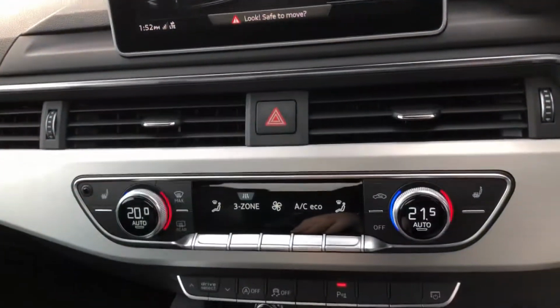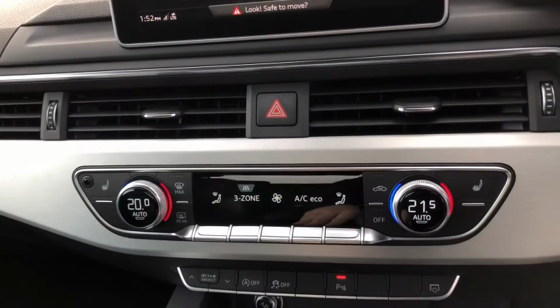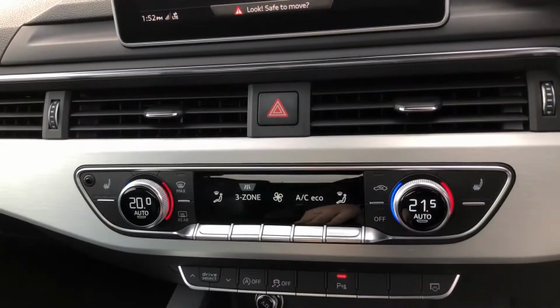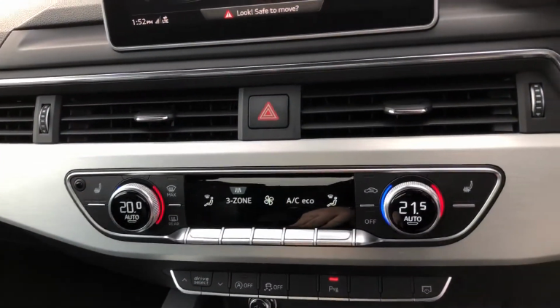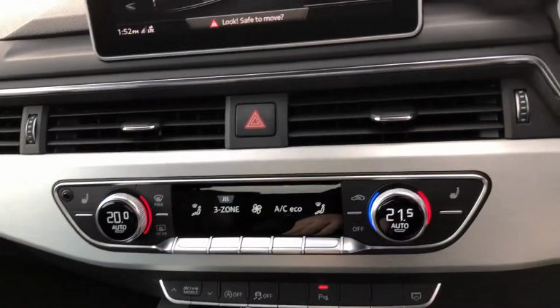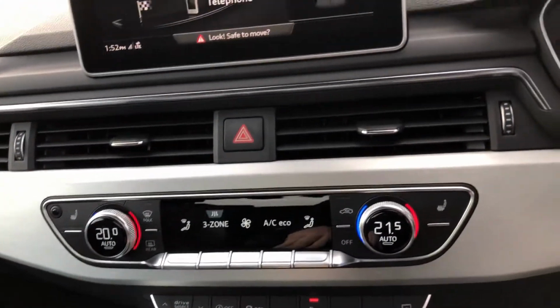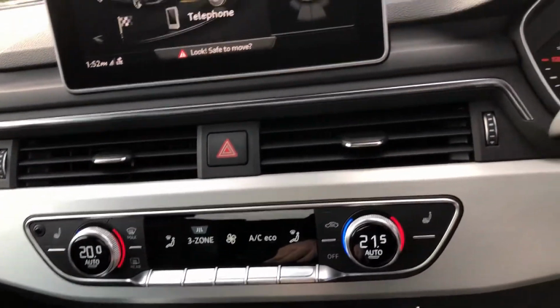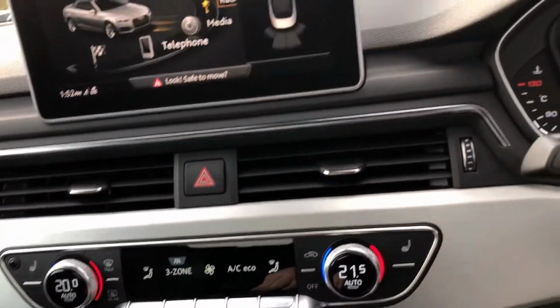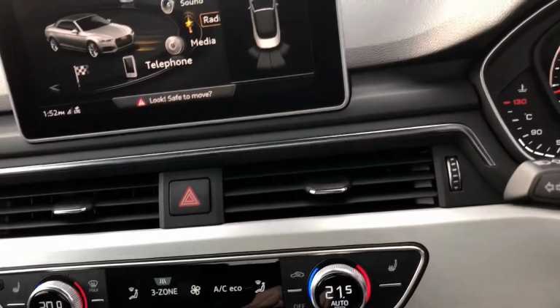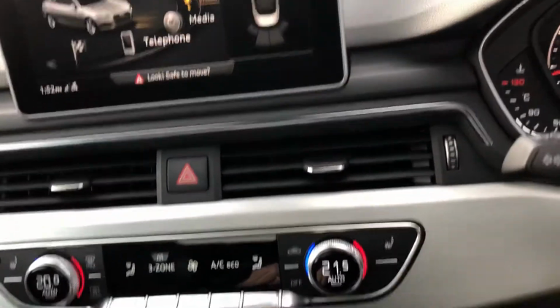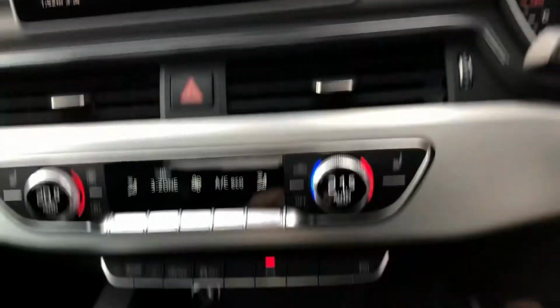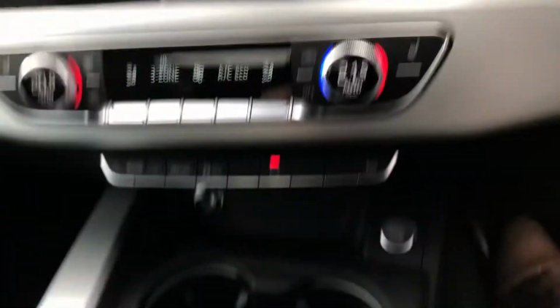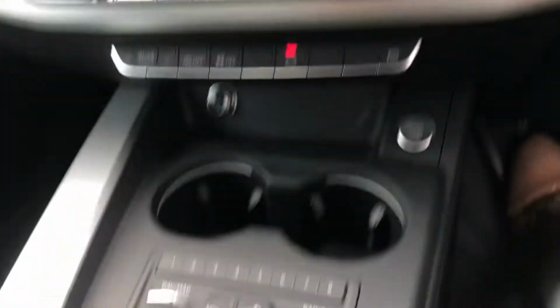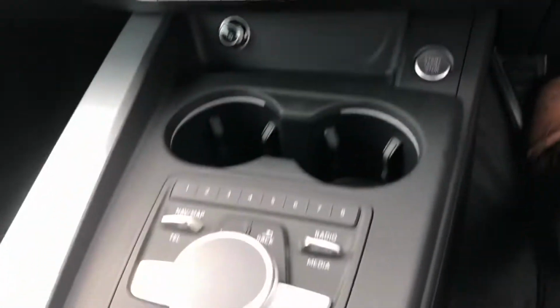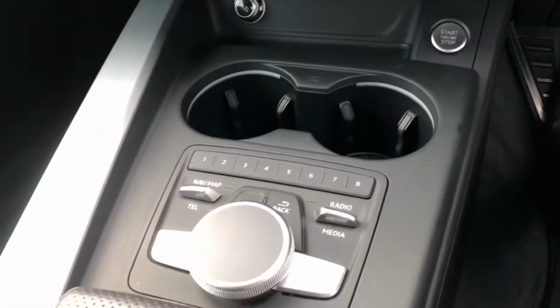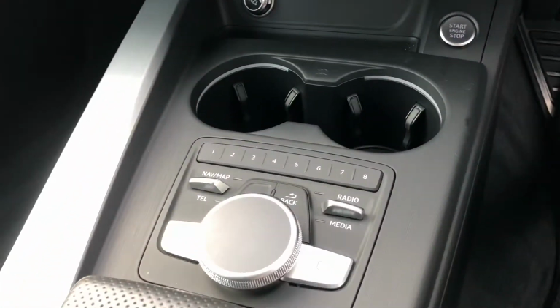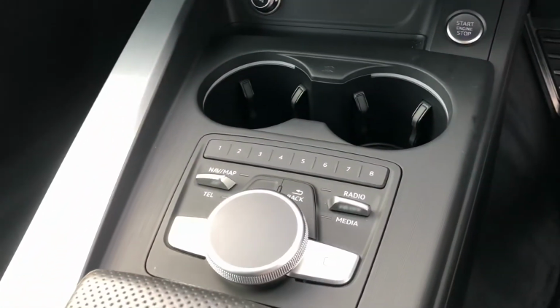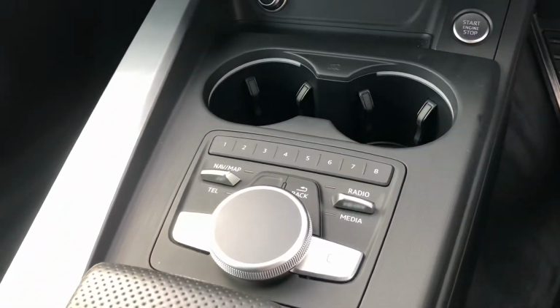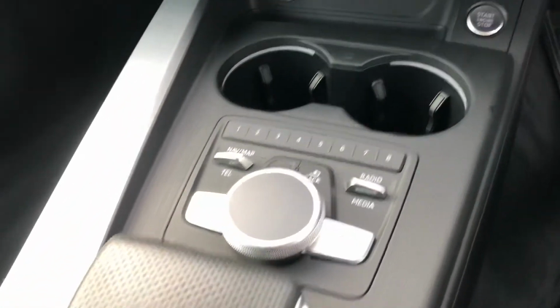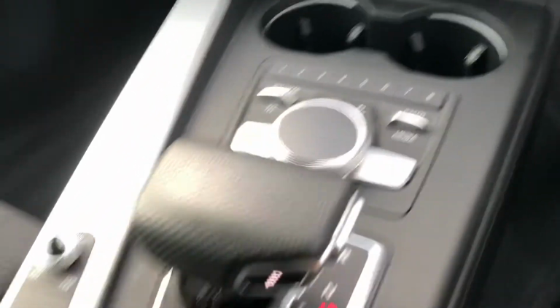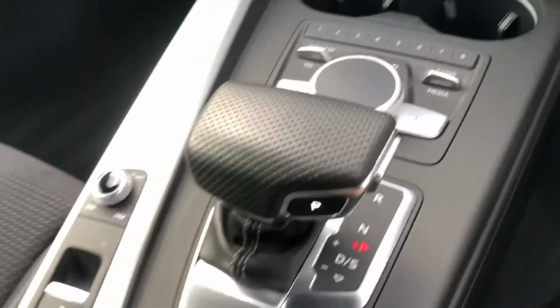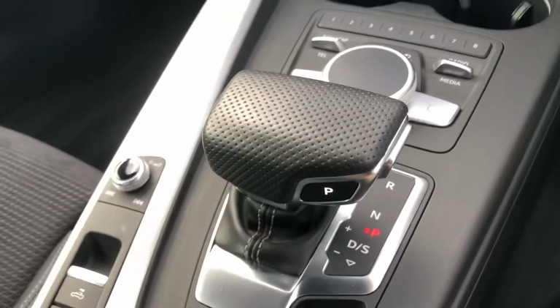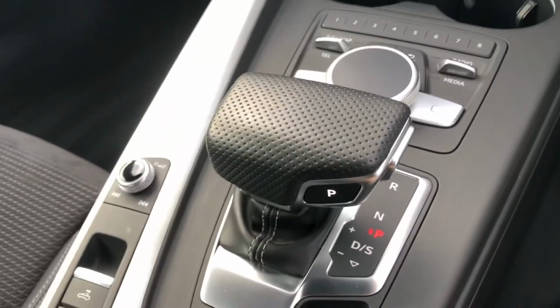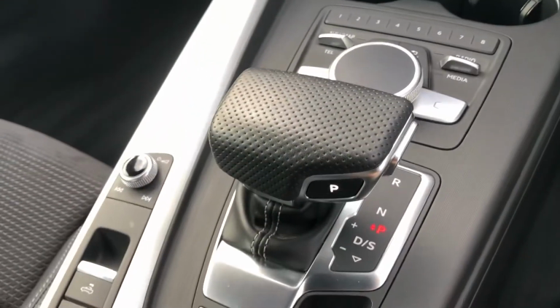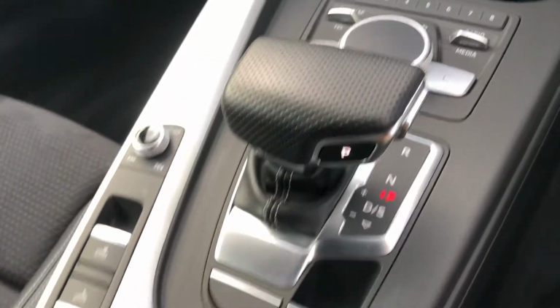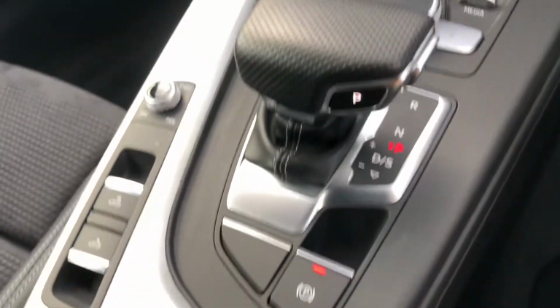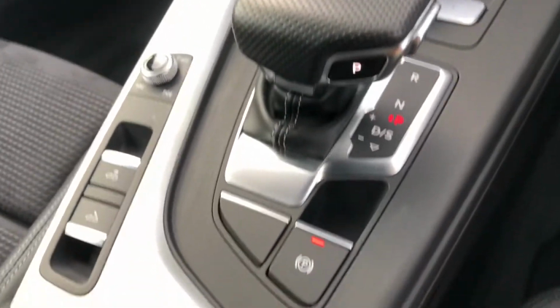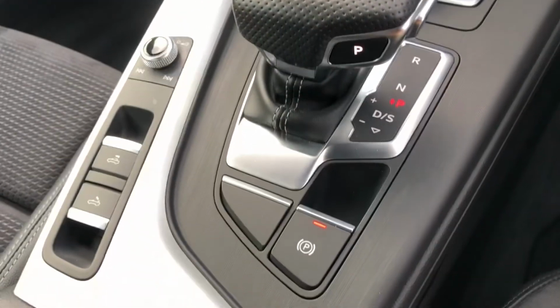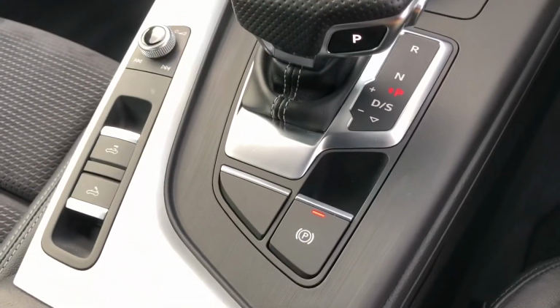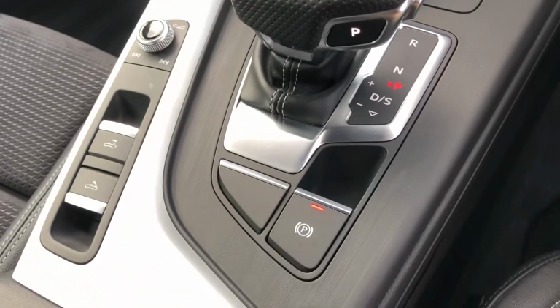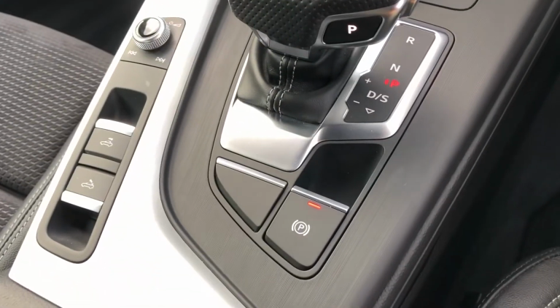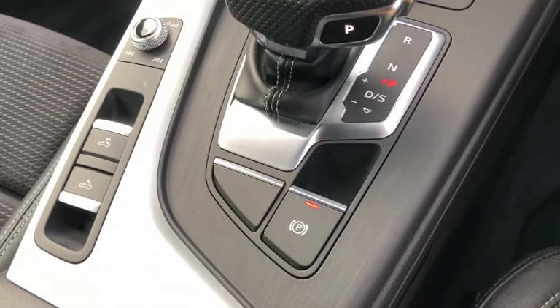We've got the deluxe 3-zone climate controls, the MMI controller, automatic gearbox, and the electric handbrake.